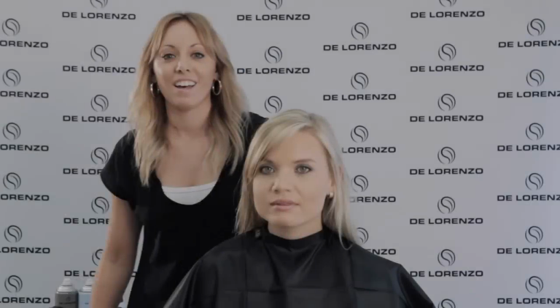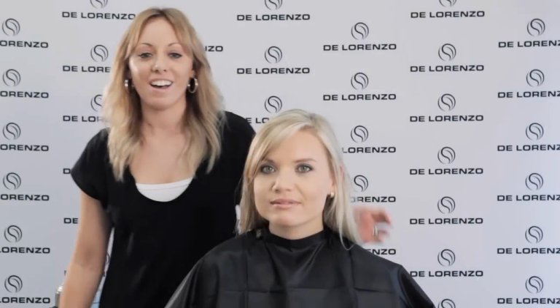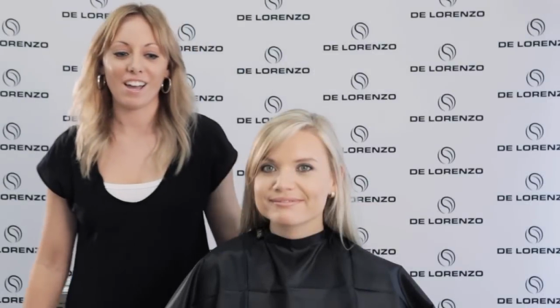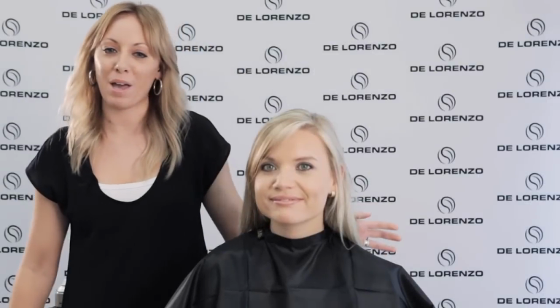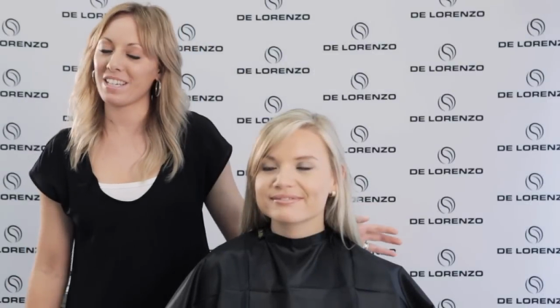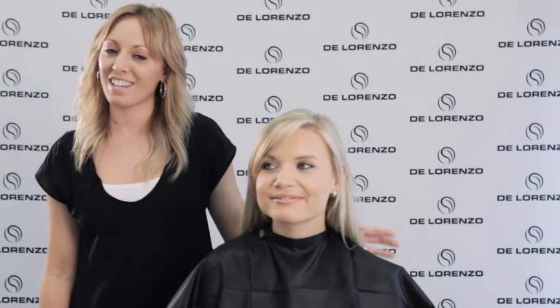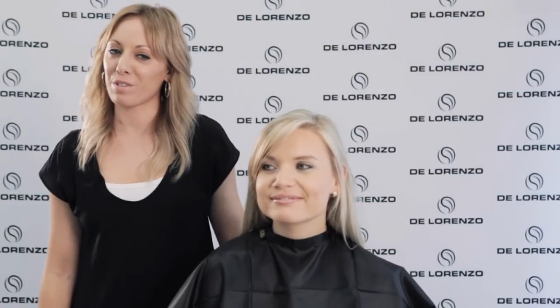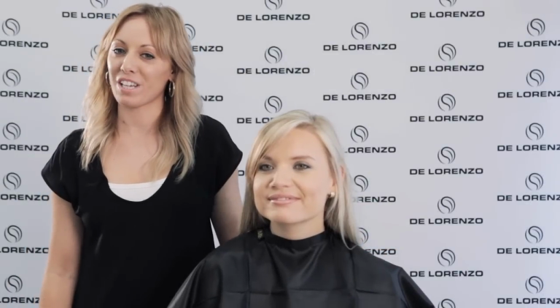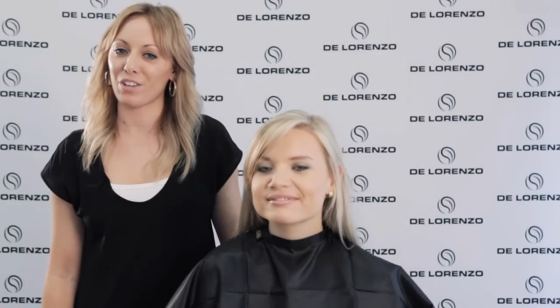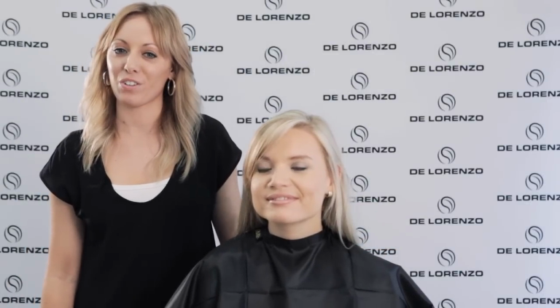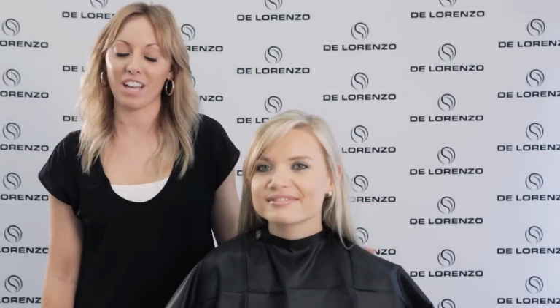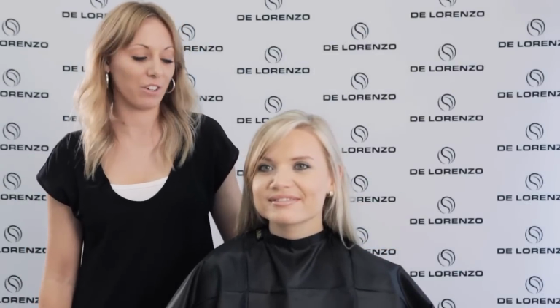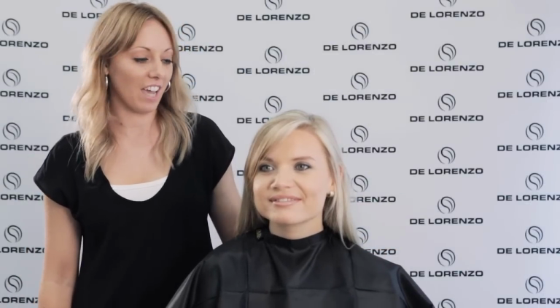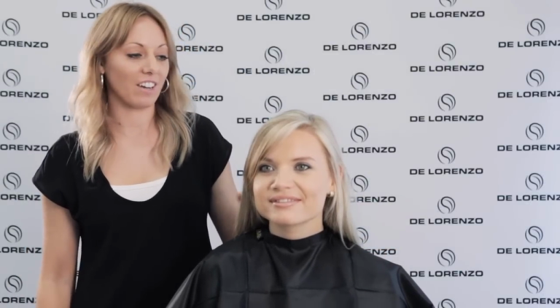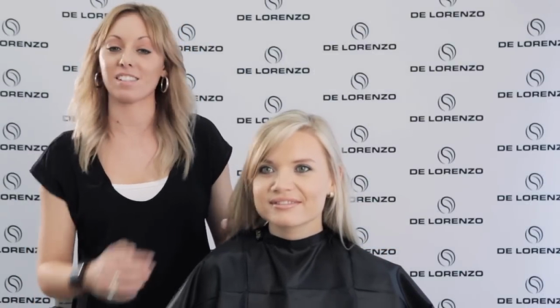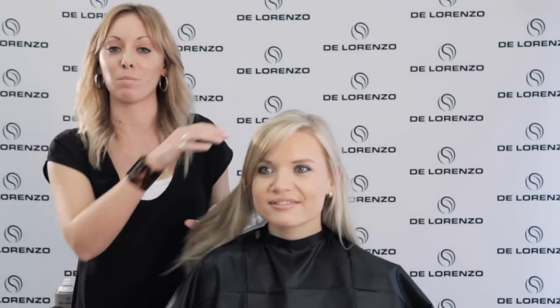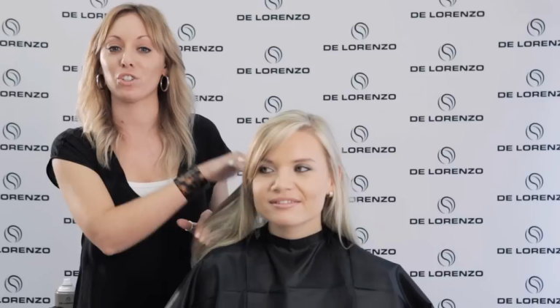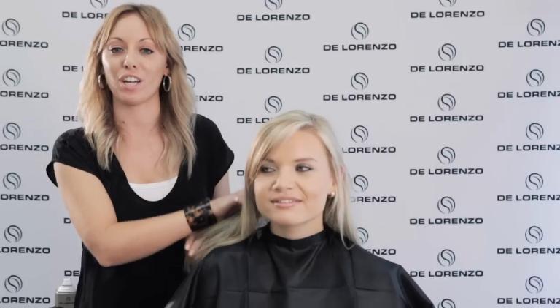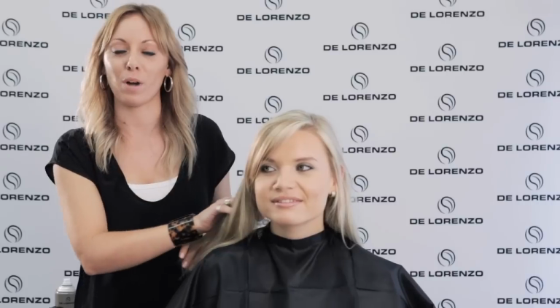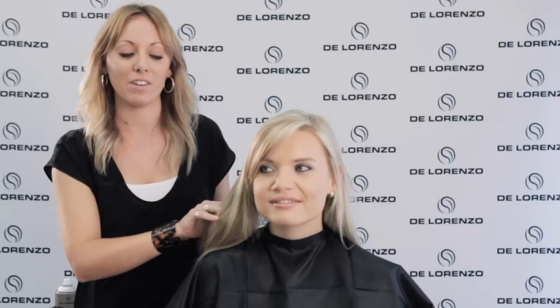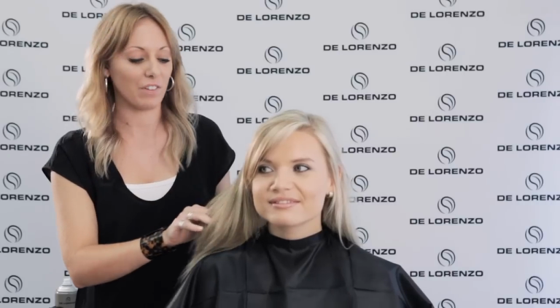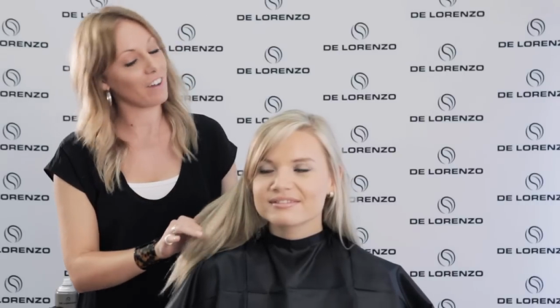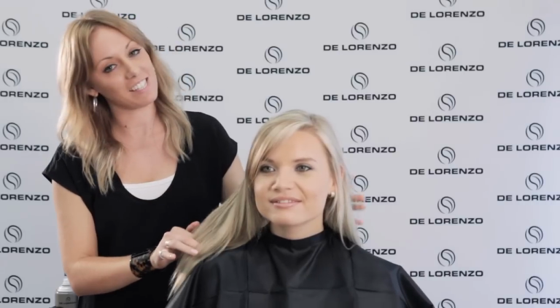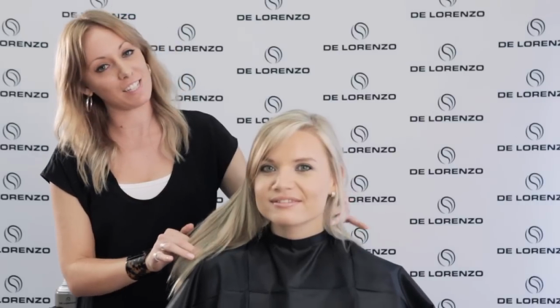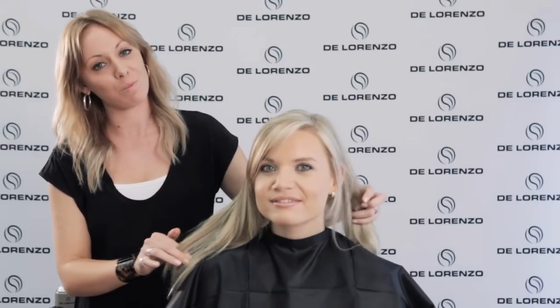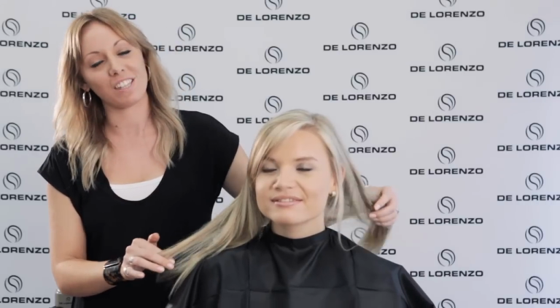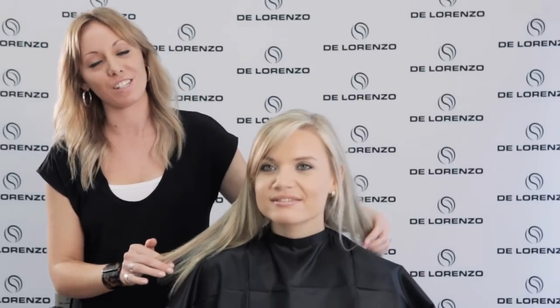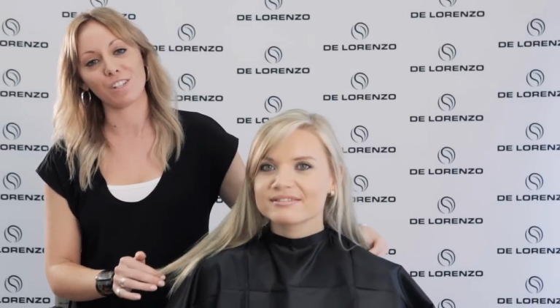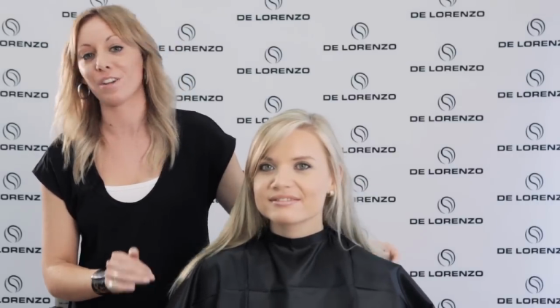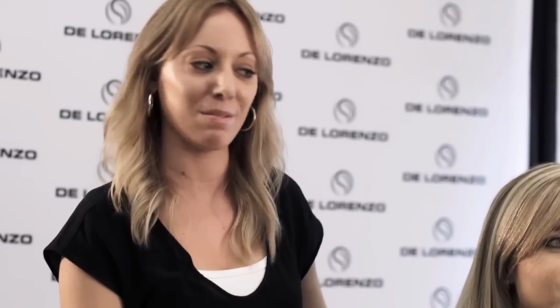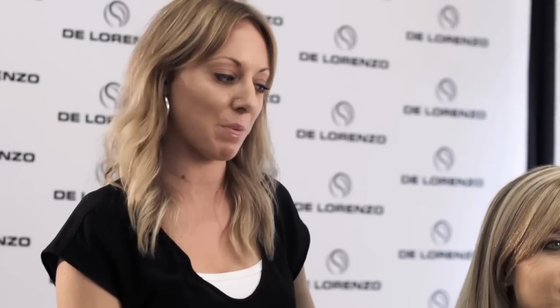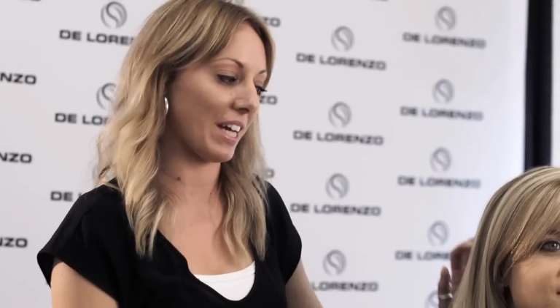Hi, I'm Abby. Today I'm going to be taking you through how to create a nice, glamorous, shiny wave in five easy steps using the Di Lorenzo Elements products.